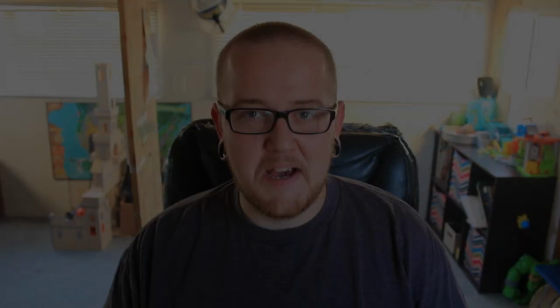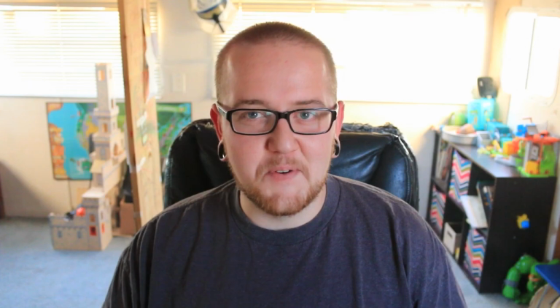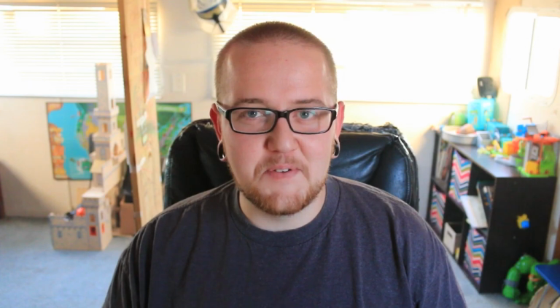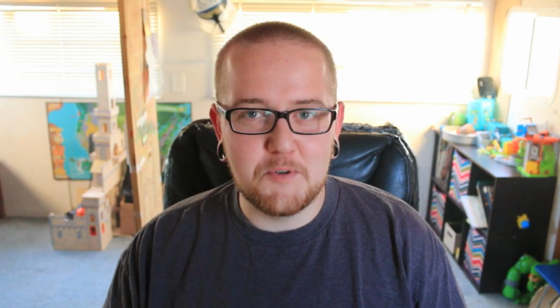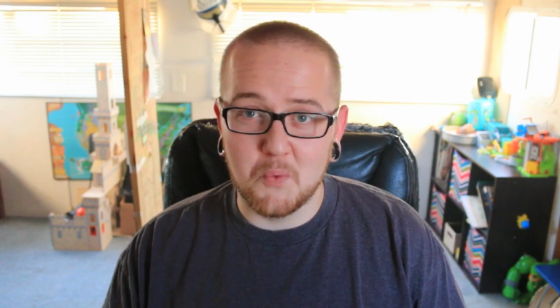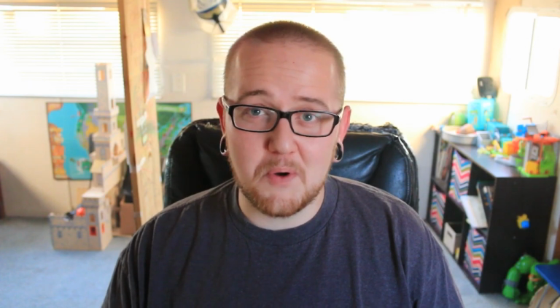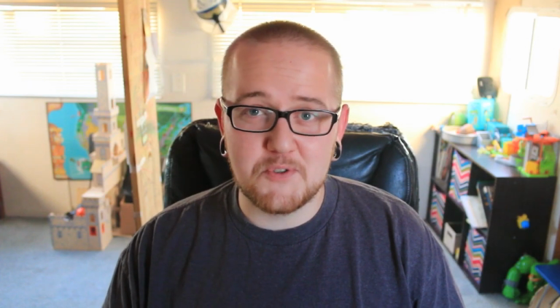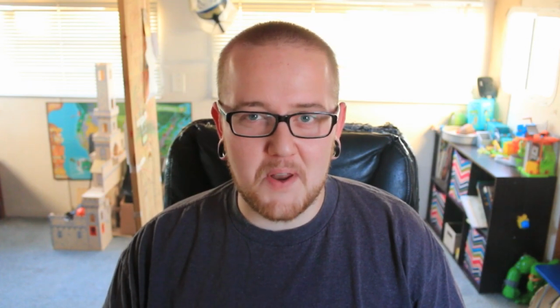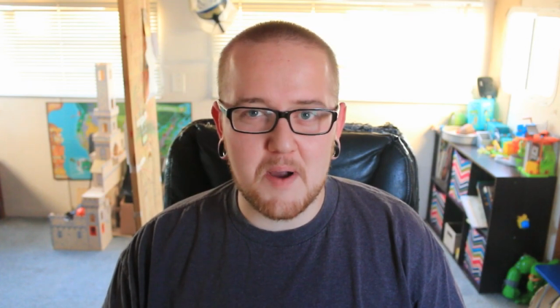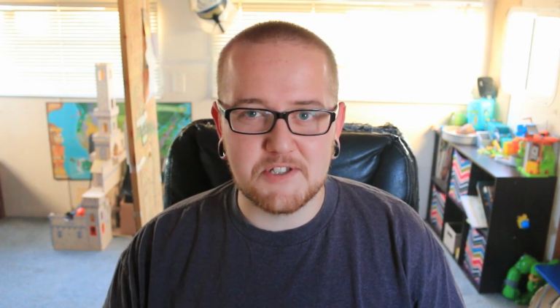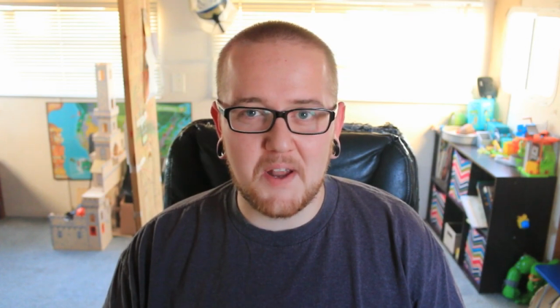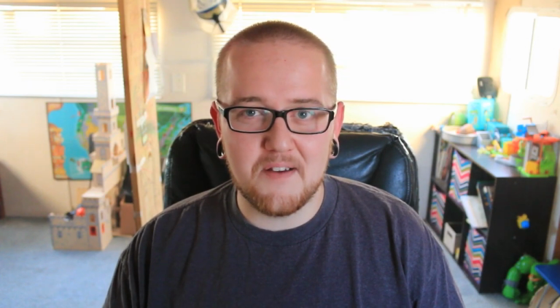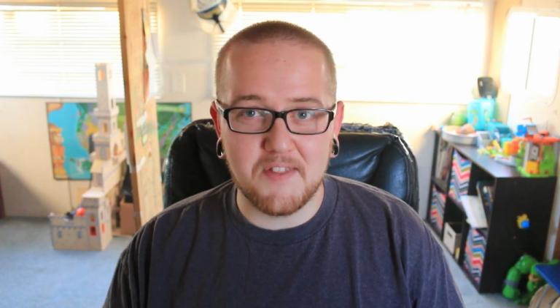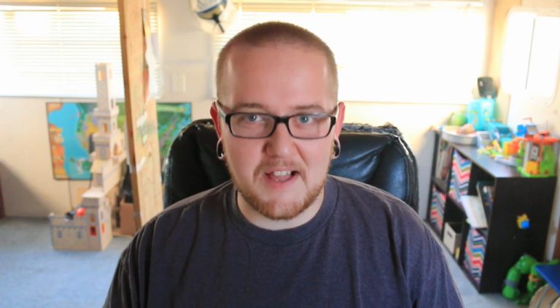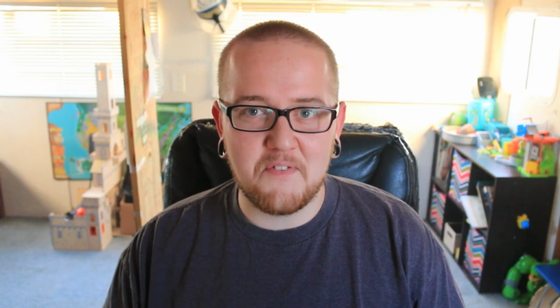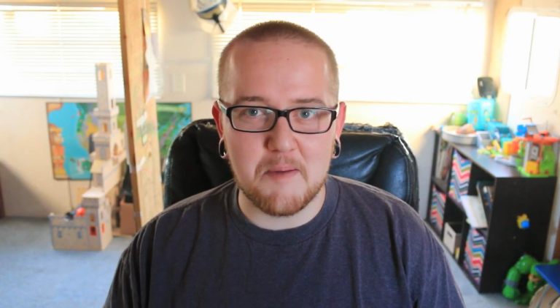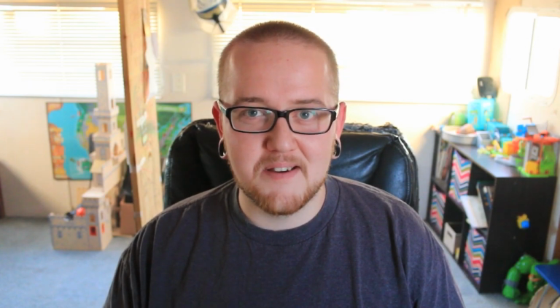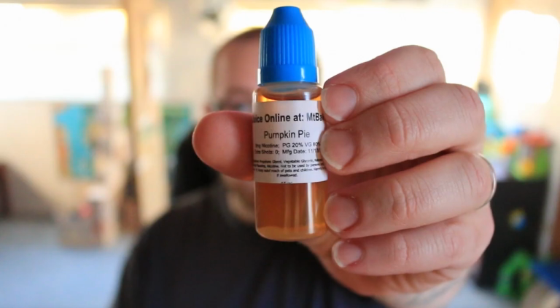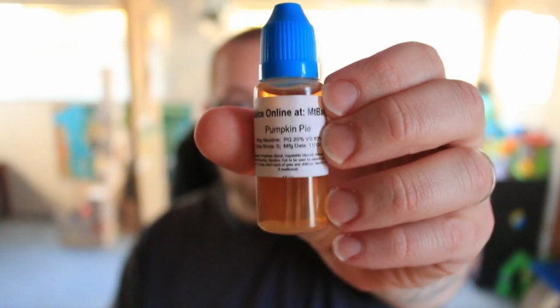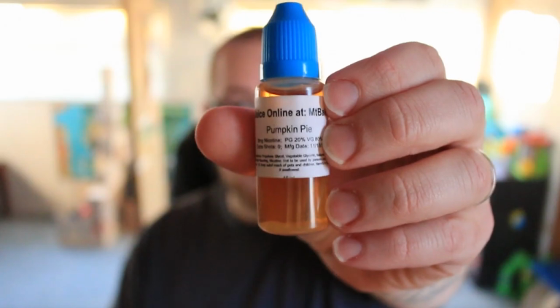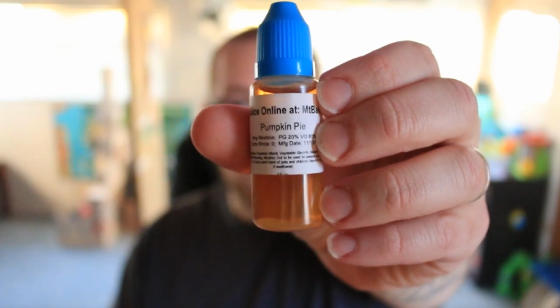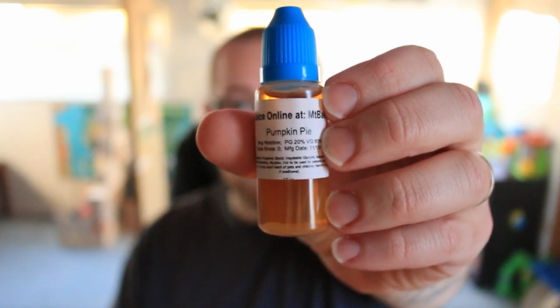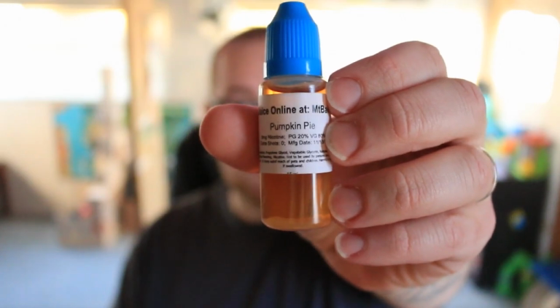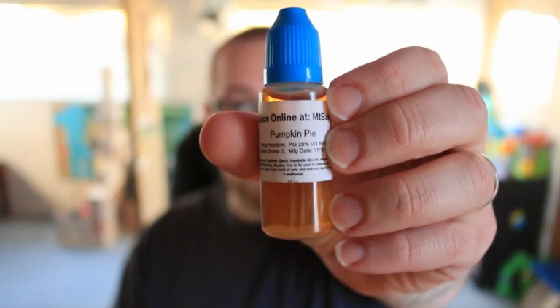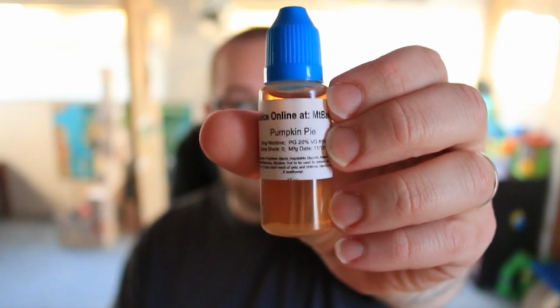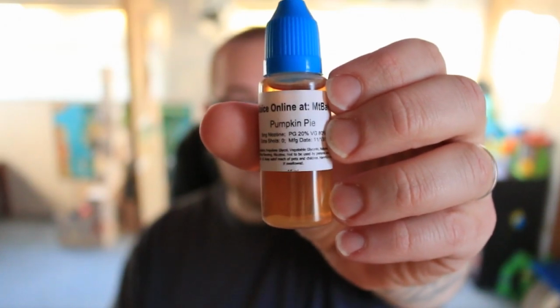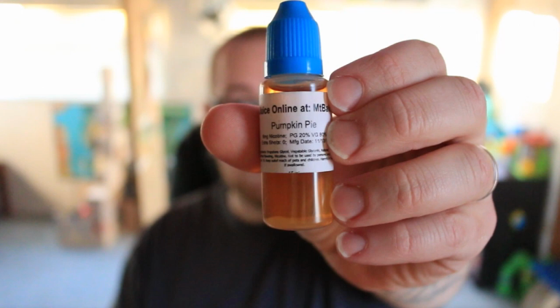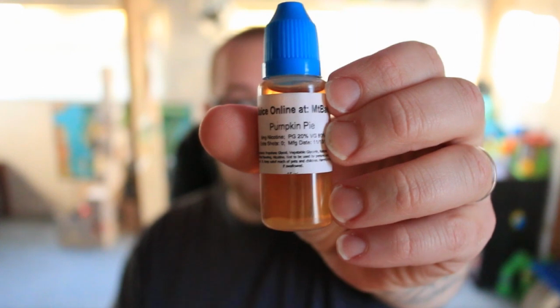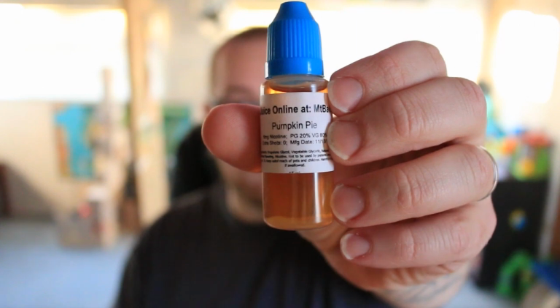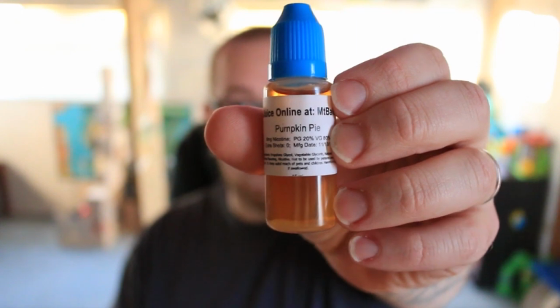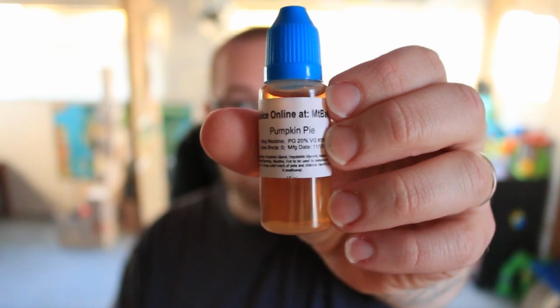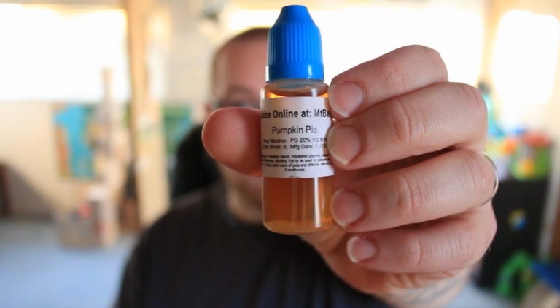Hello YouTube and welcome to another episode of the Cloudy Vape. In this video we're going to be talking about Pumpkin Pie from Mount Baker.